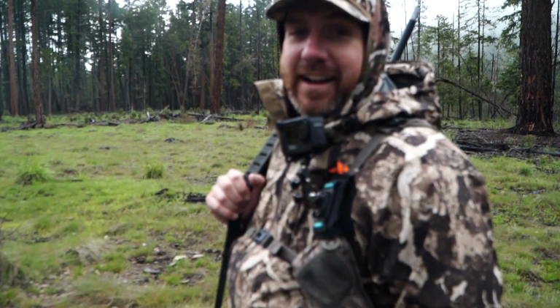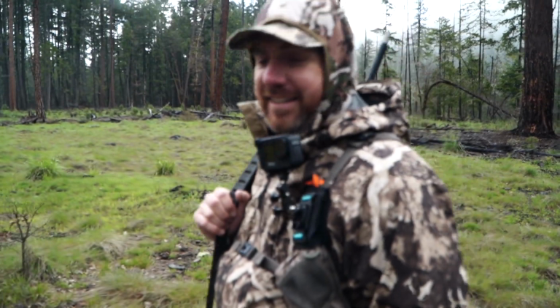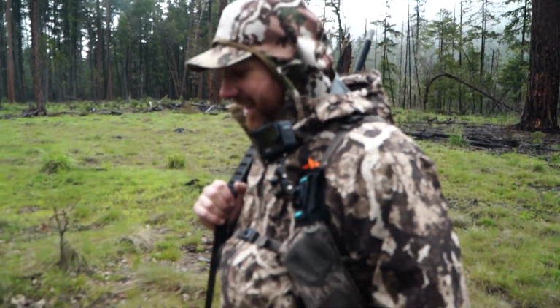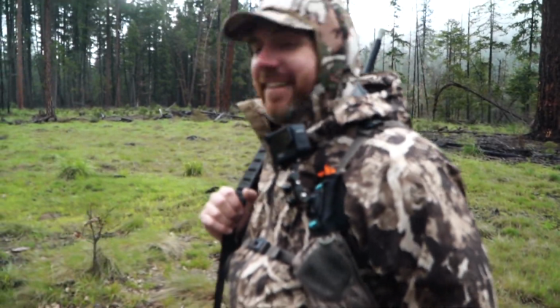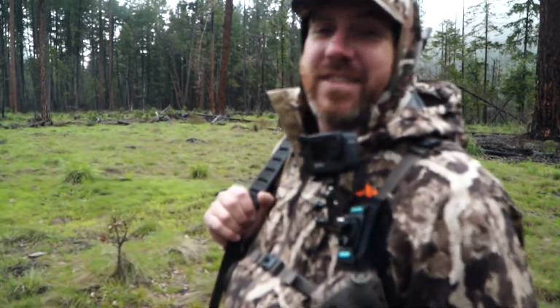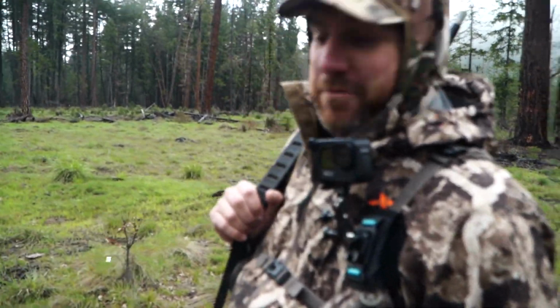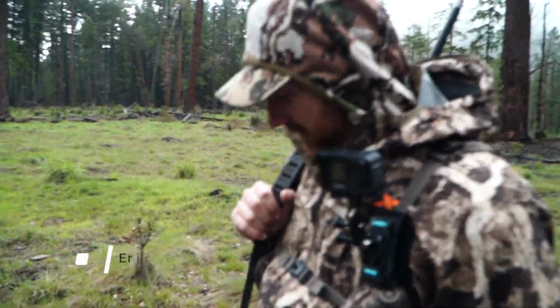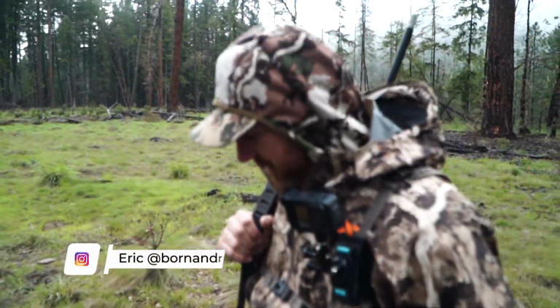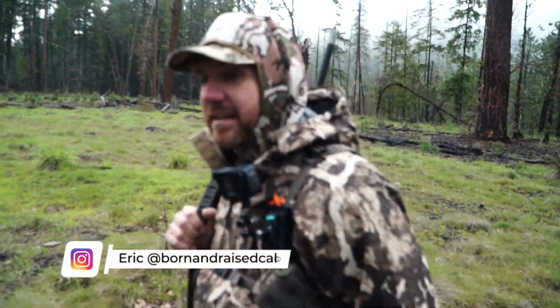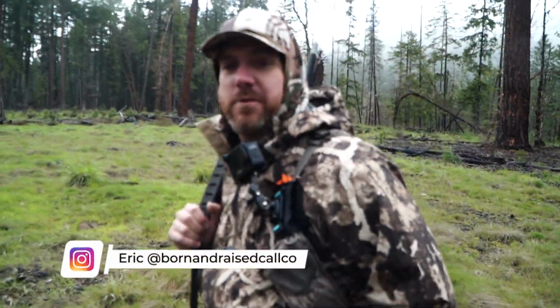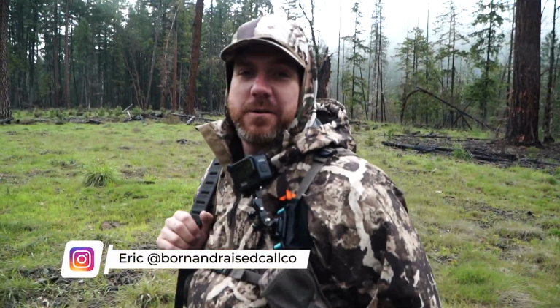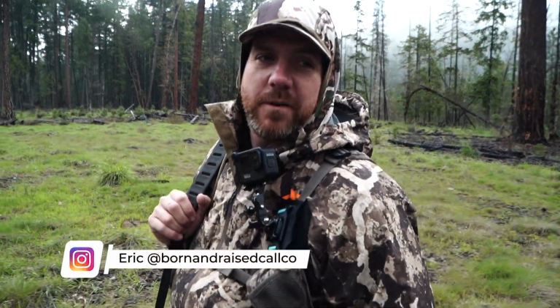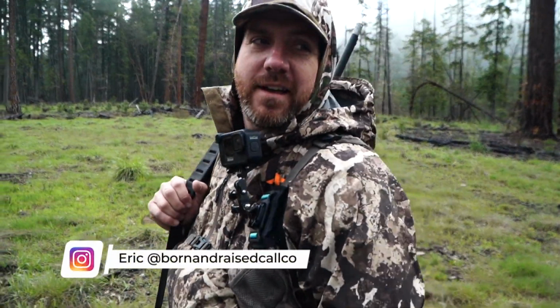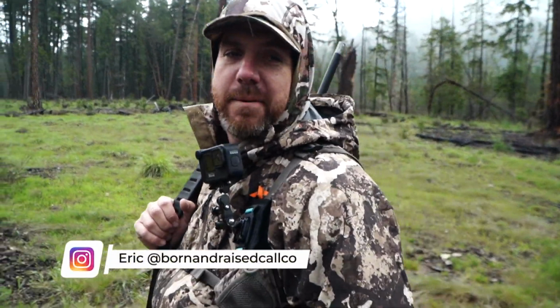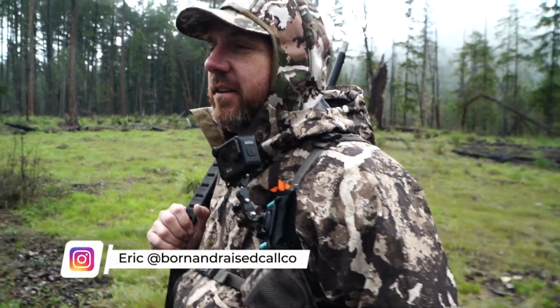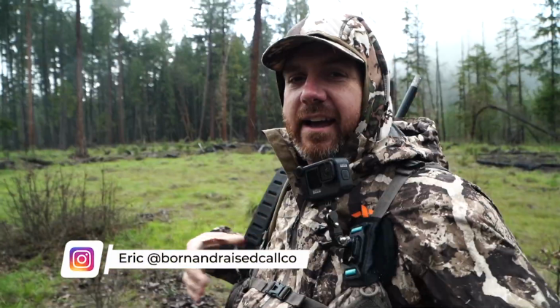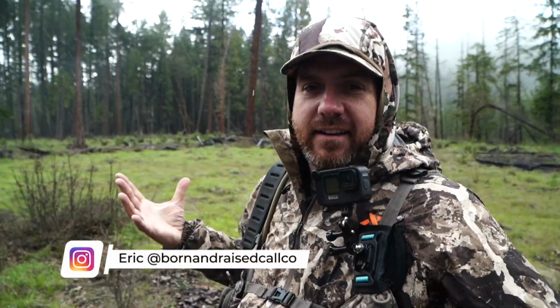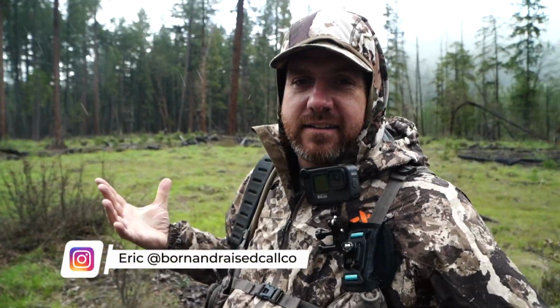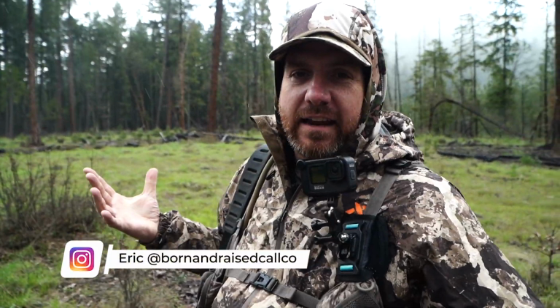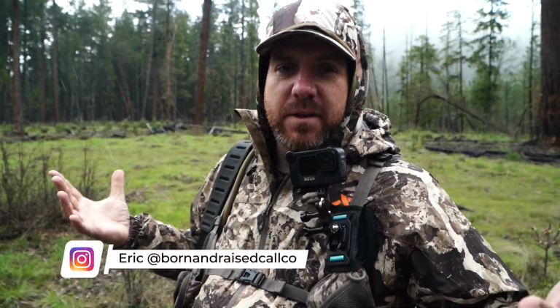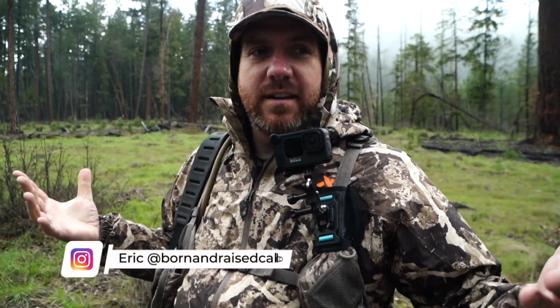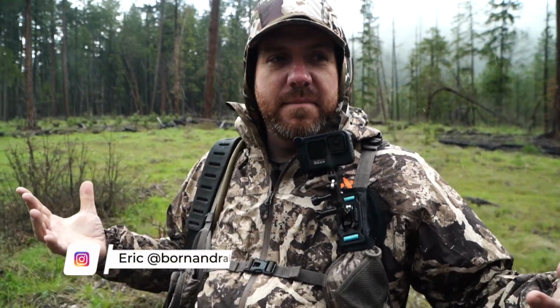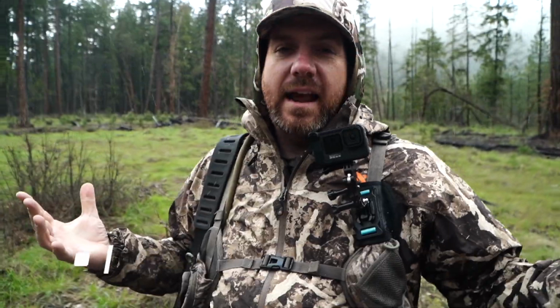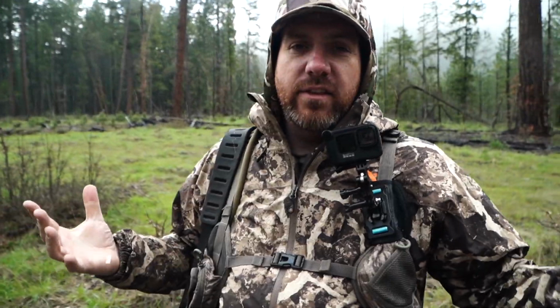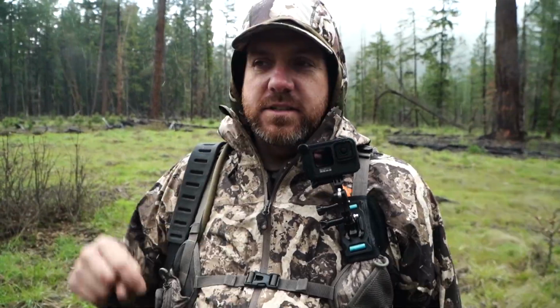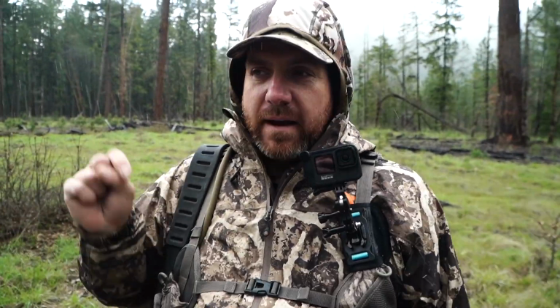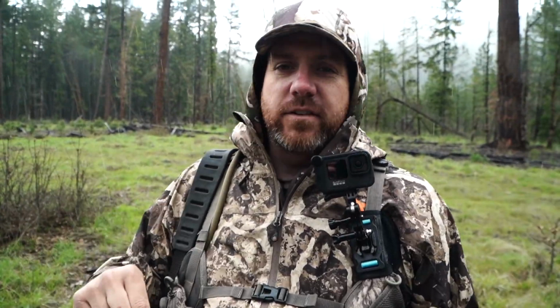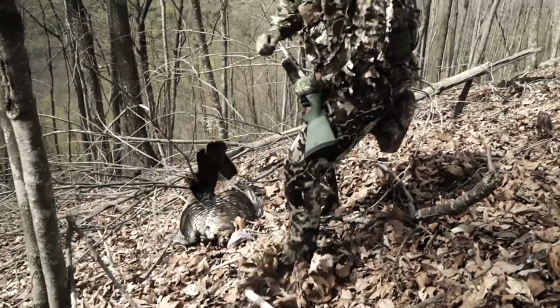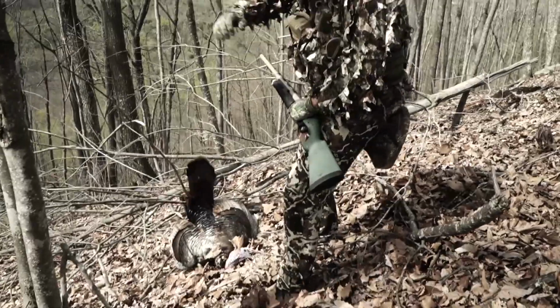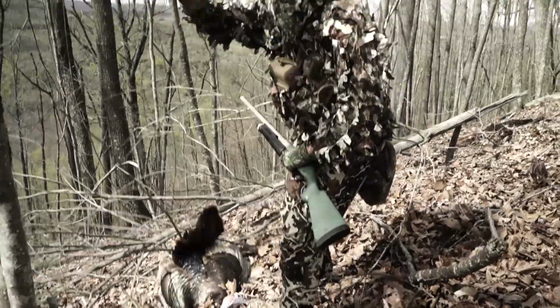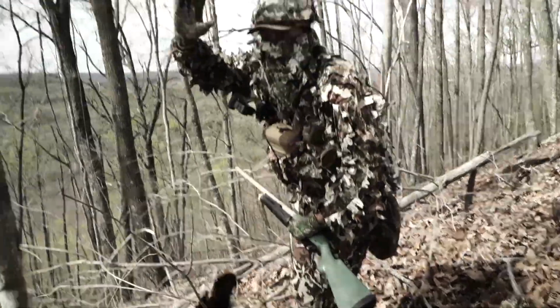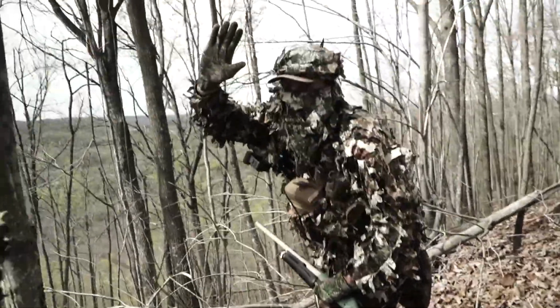Alright guys, we're doing it as I walk into a puddle. It's the day after Monday, May 9th. This is my first day hunting turkey in Oregon.